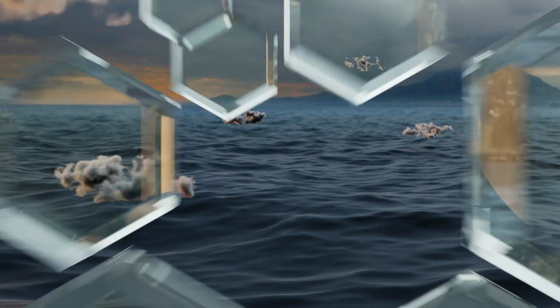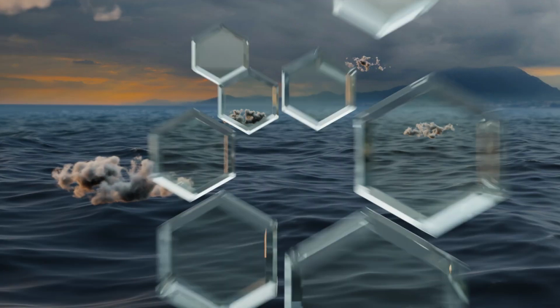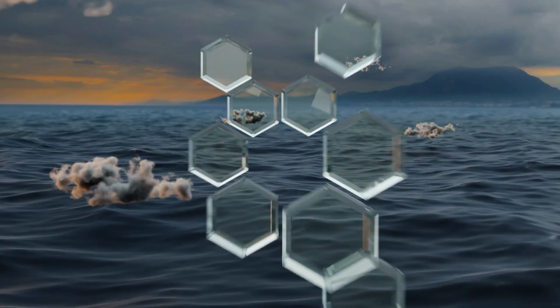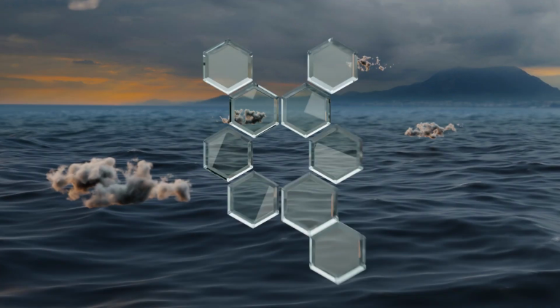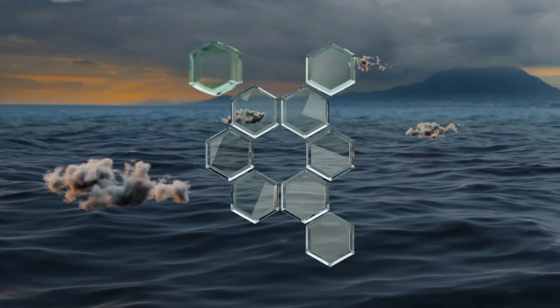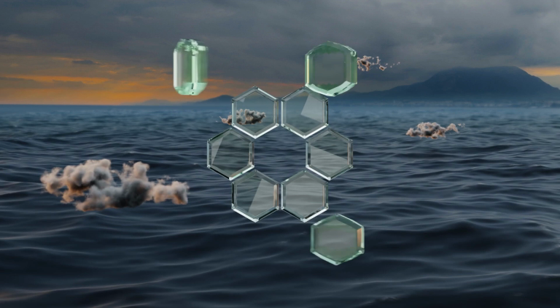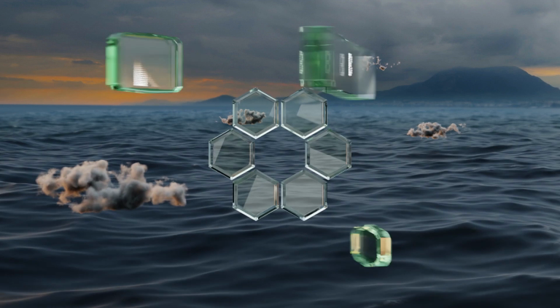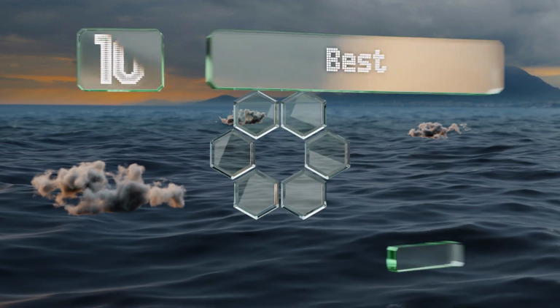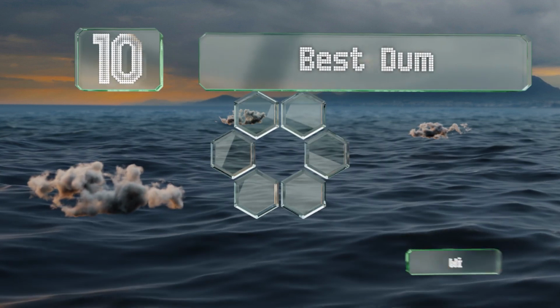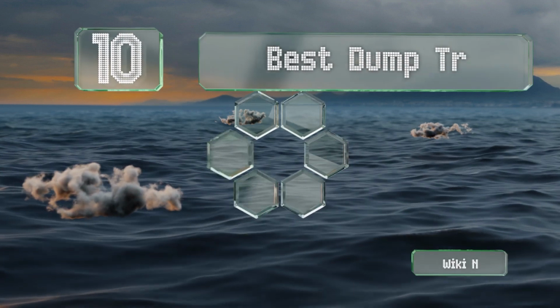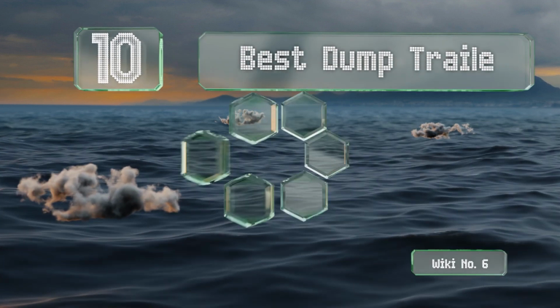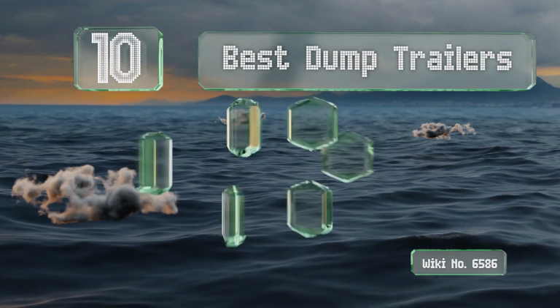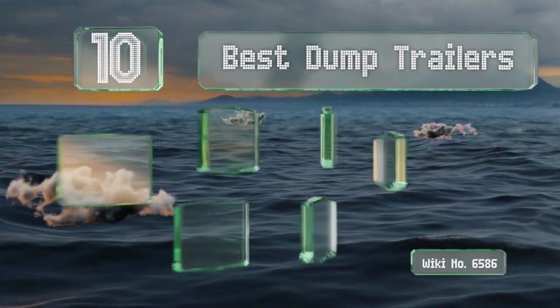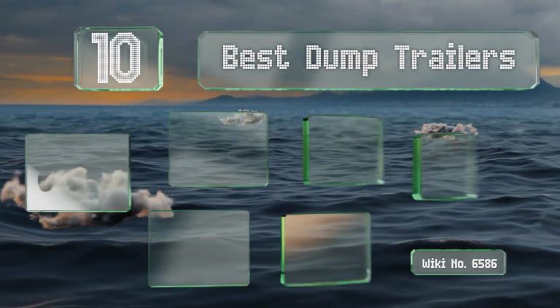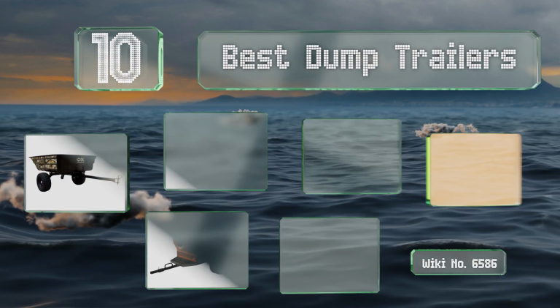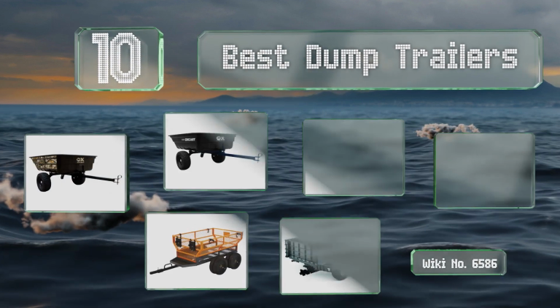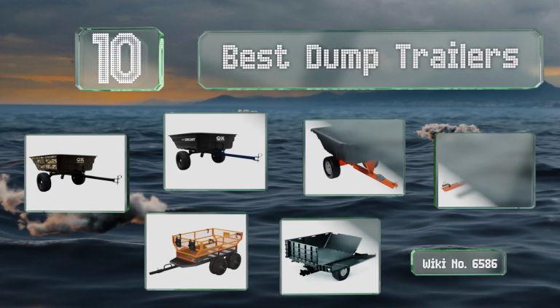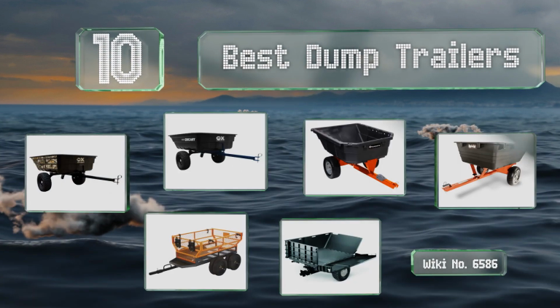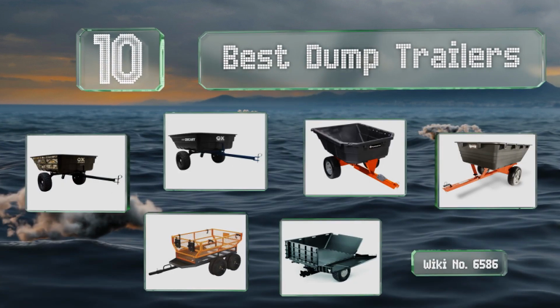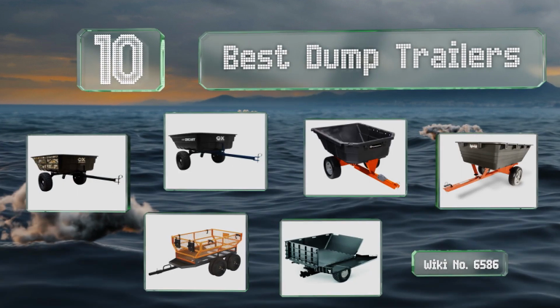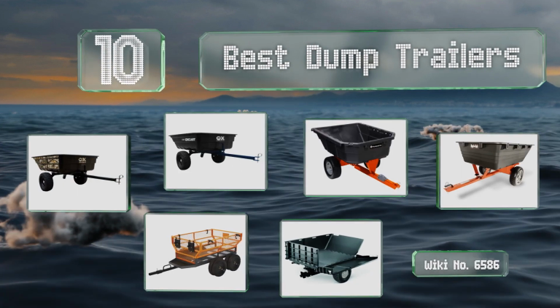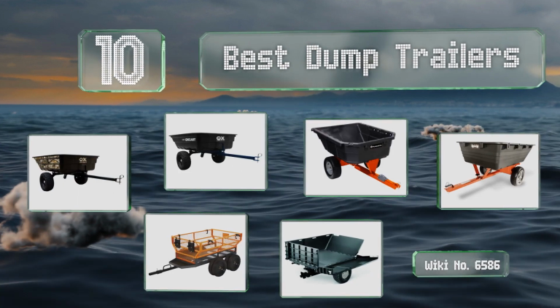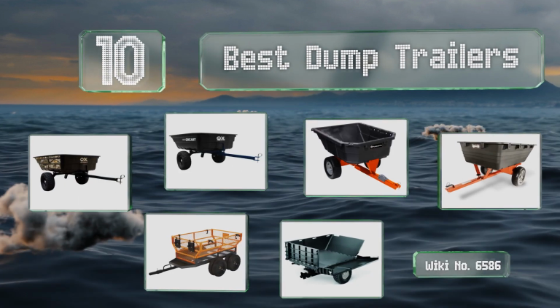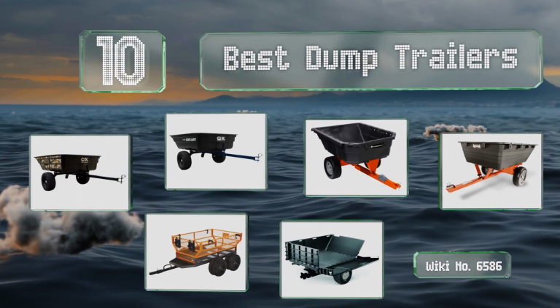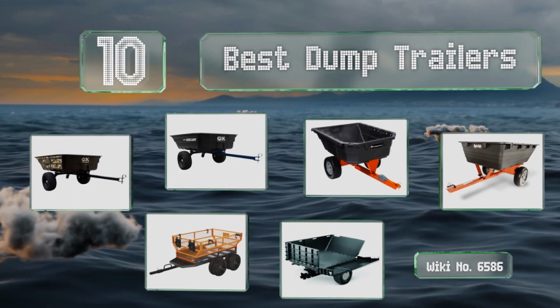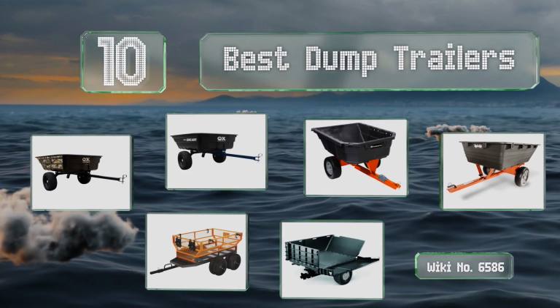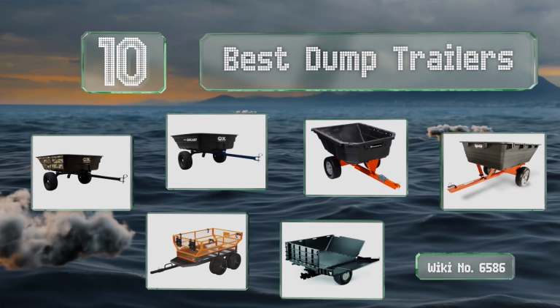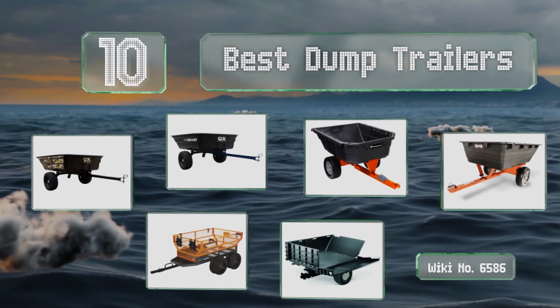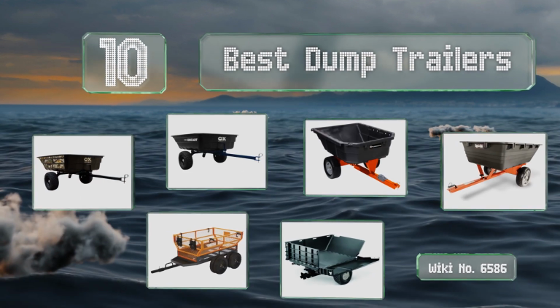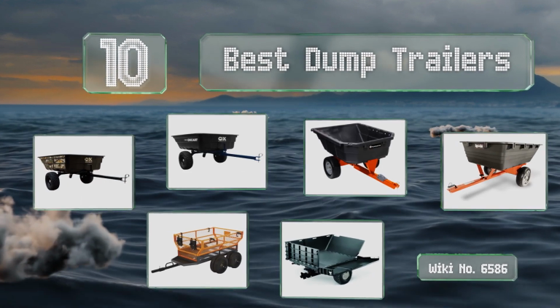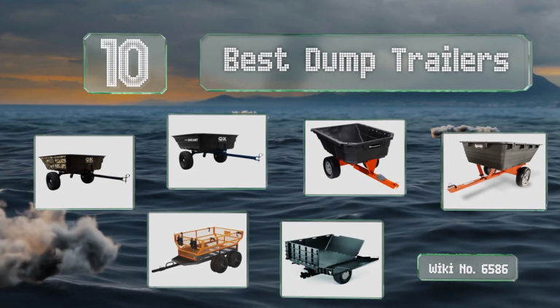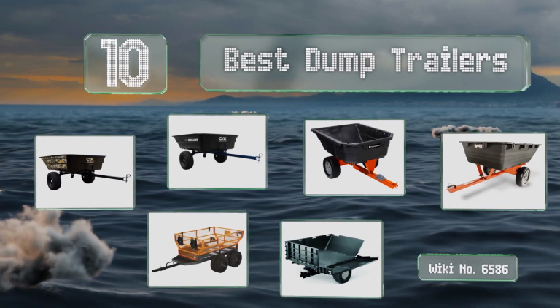EasyVid presents the 10 best dump trailers. Let's get started with the list.